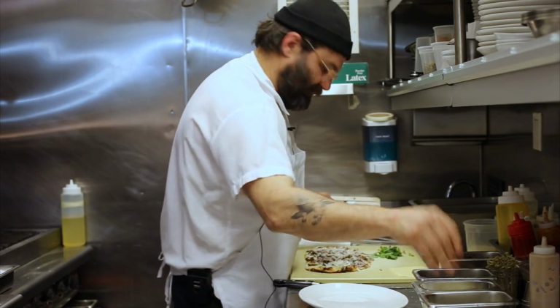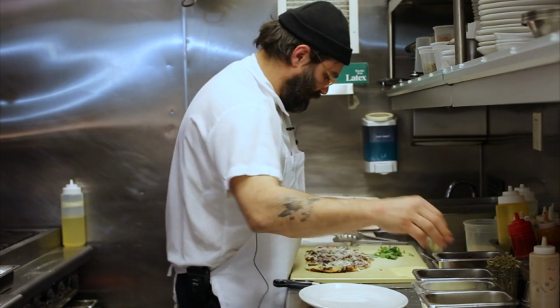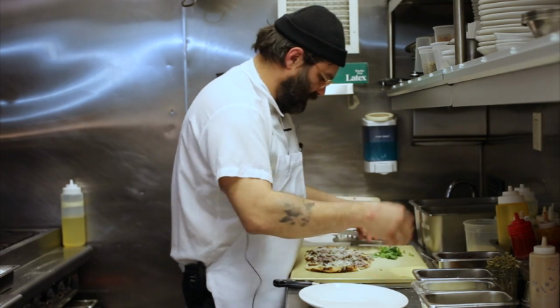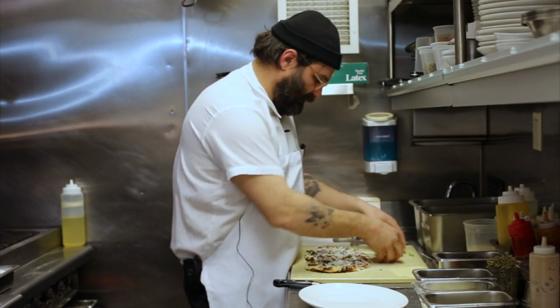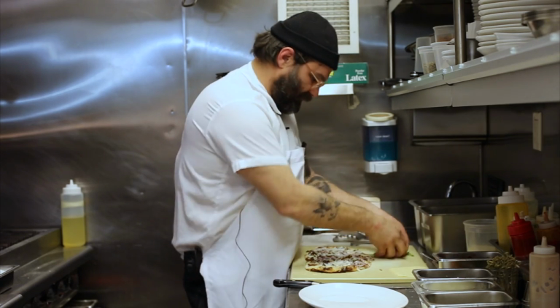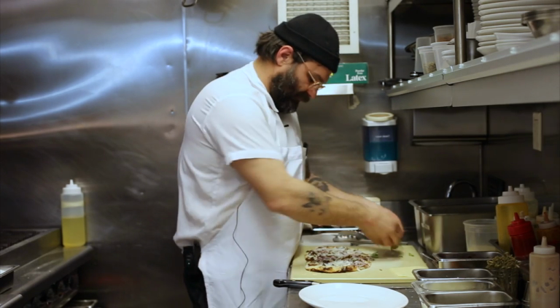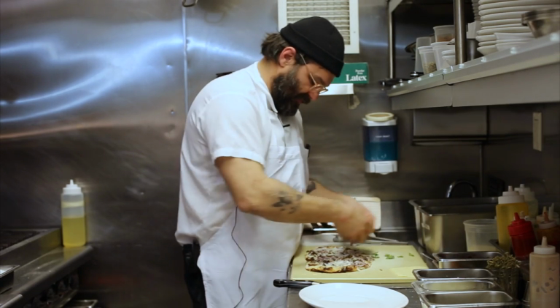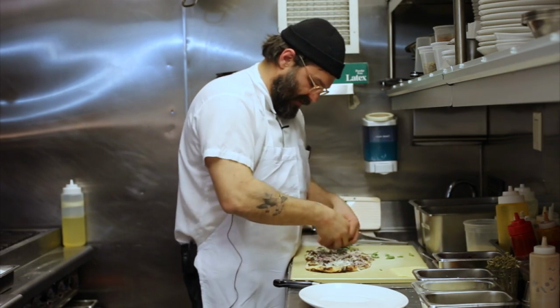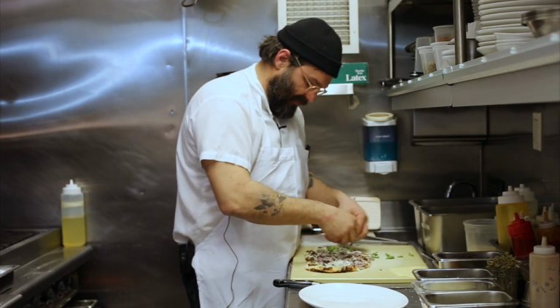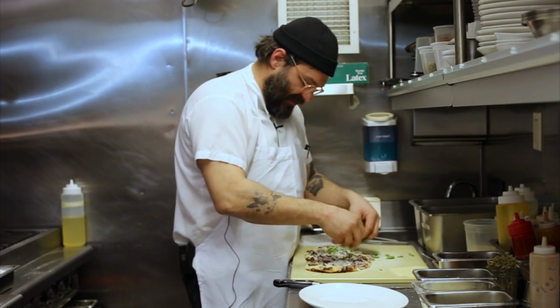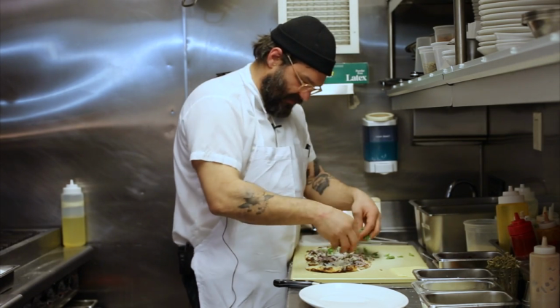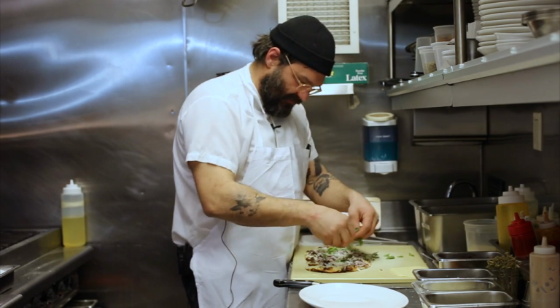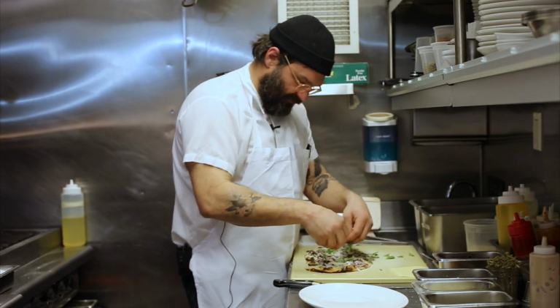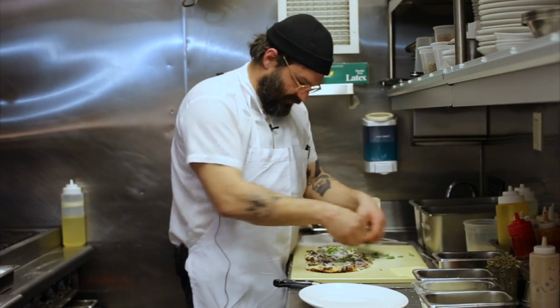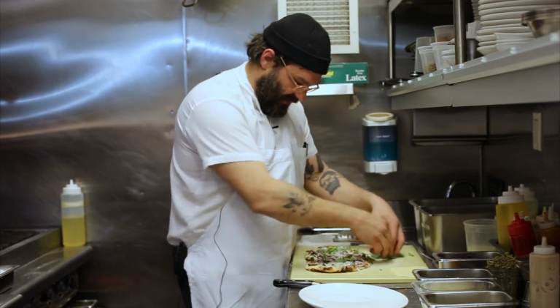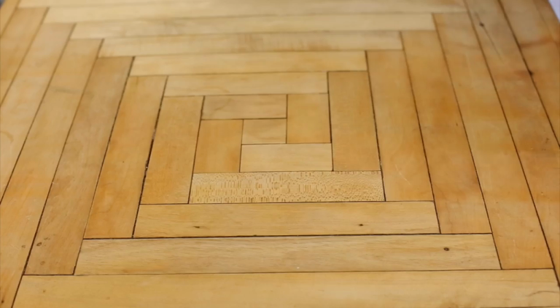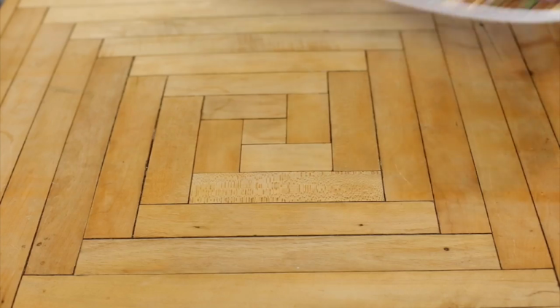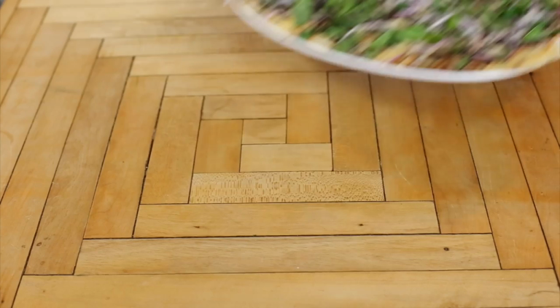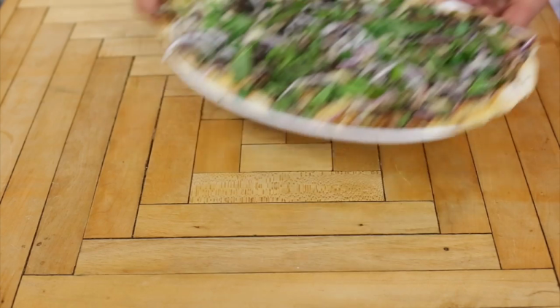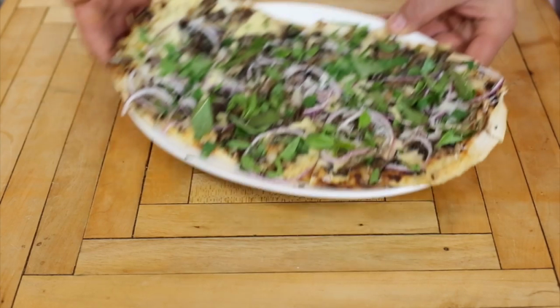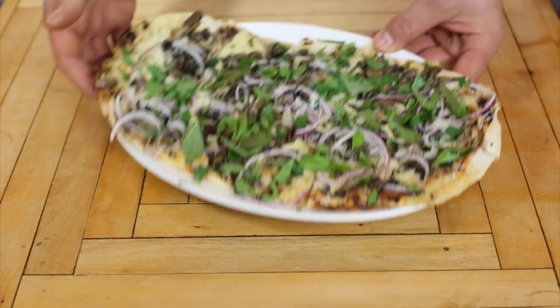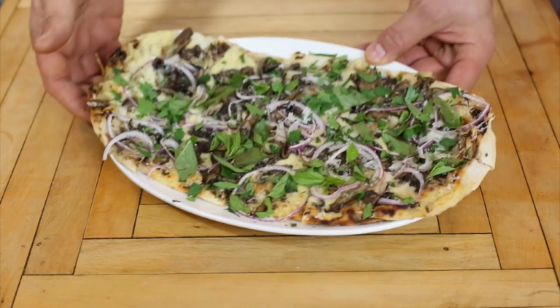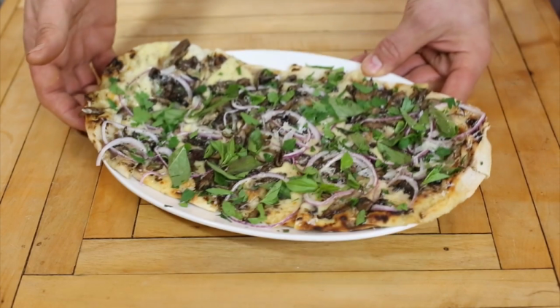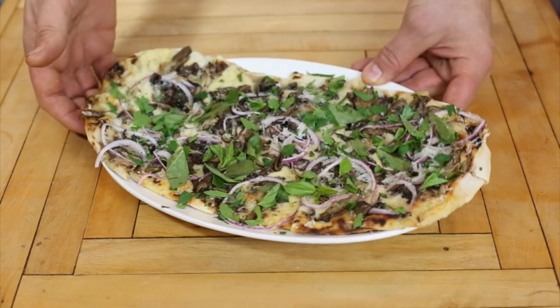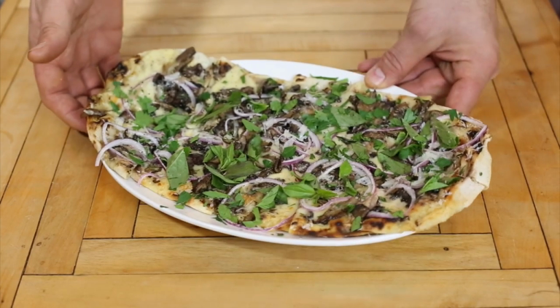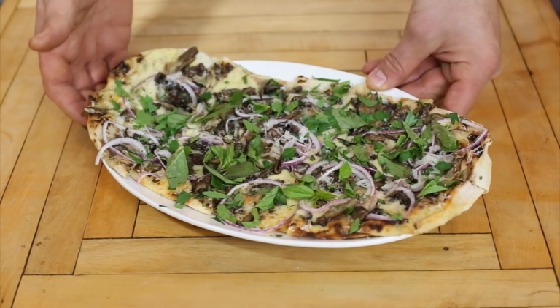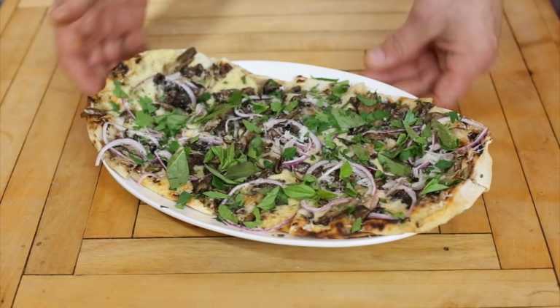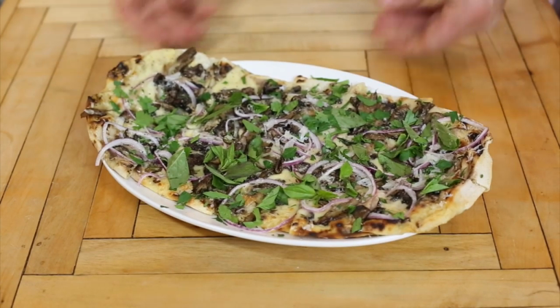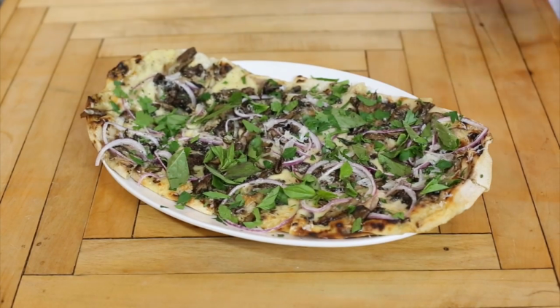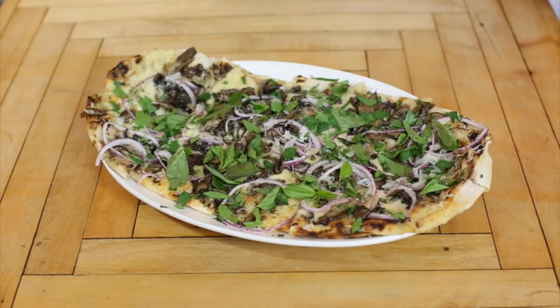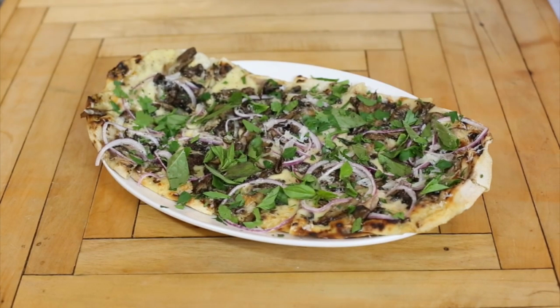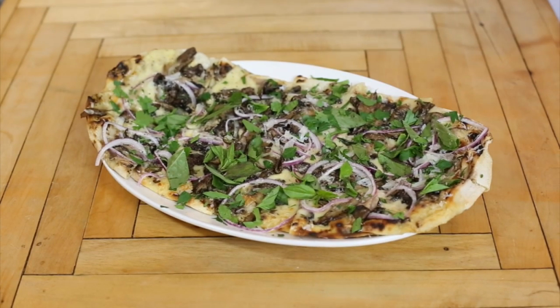We finish with Thai basil and parsley. This is our mushroom flatbread.